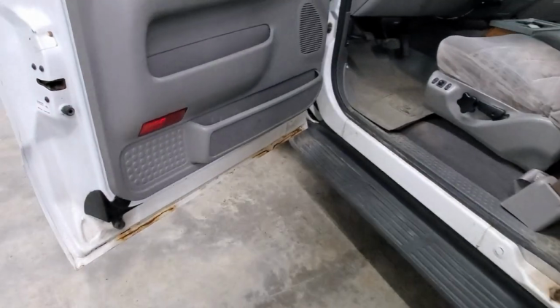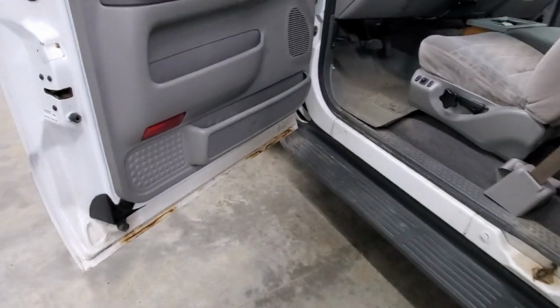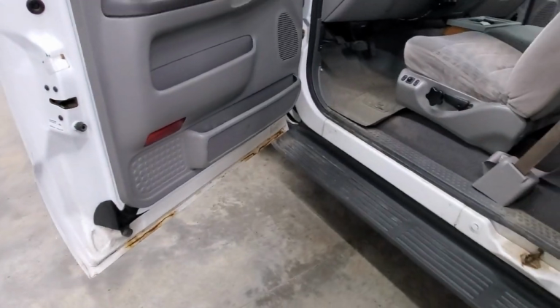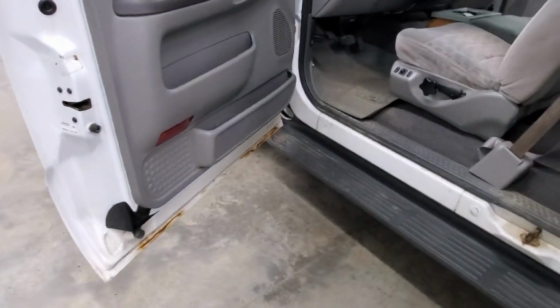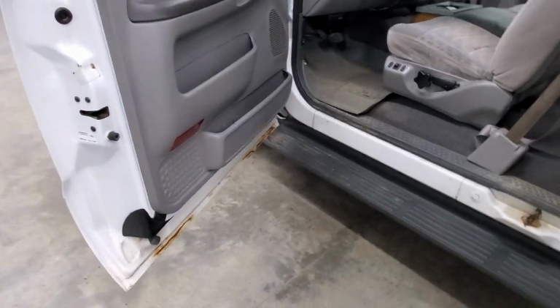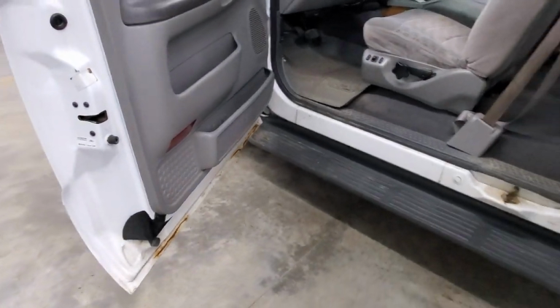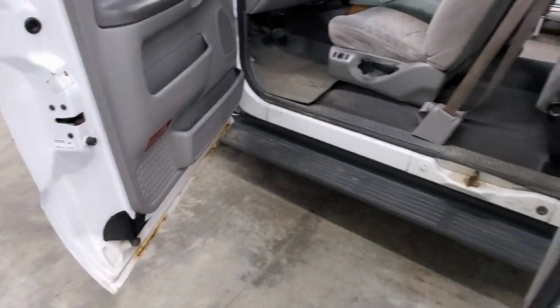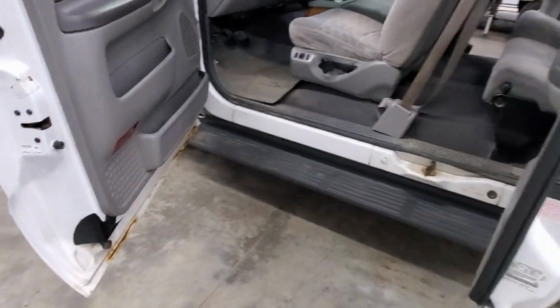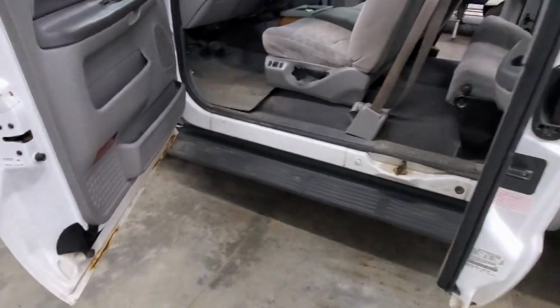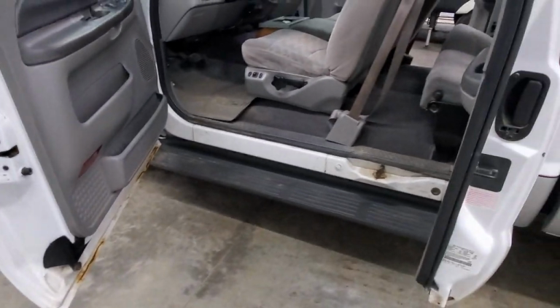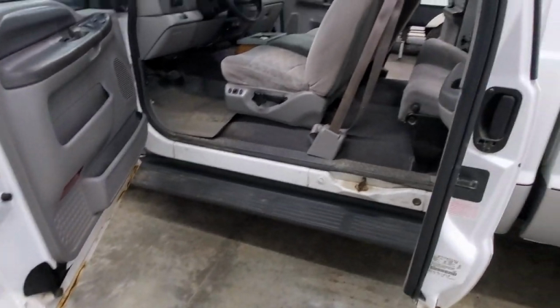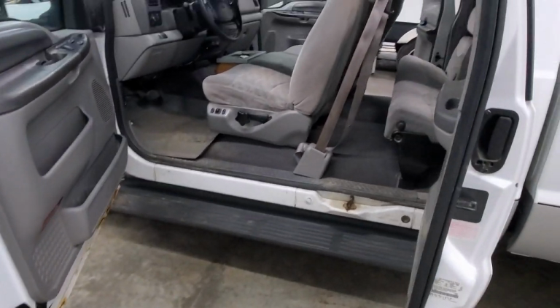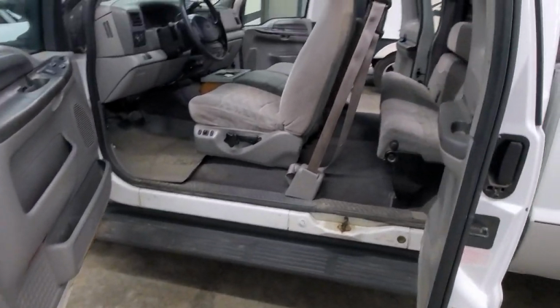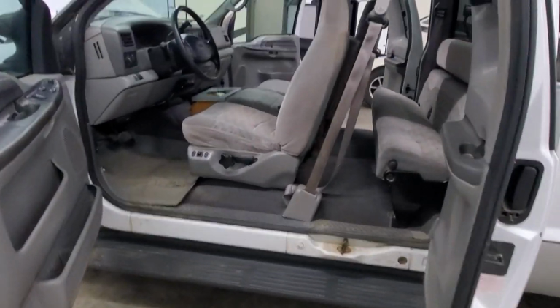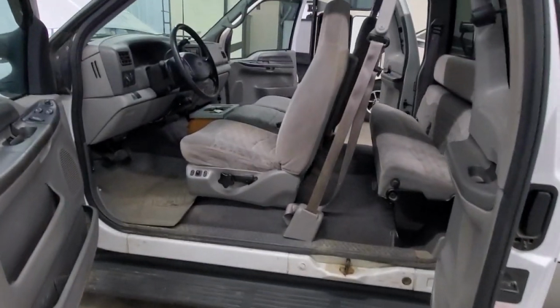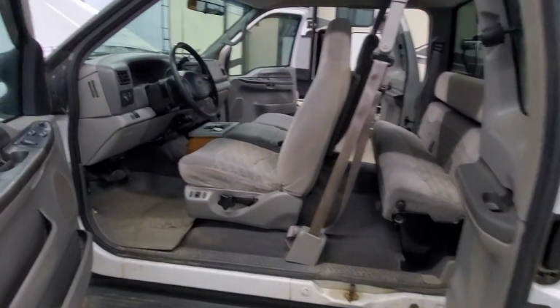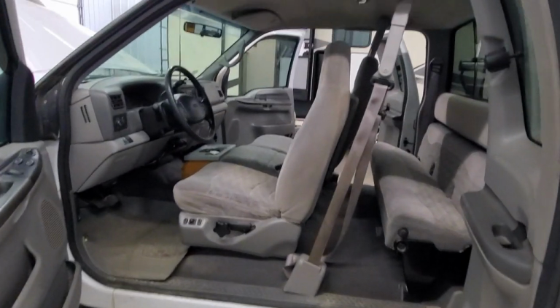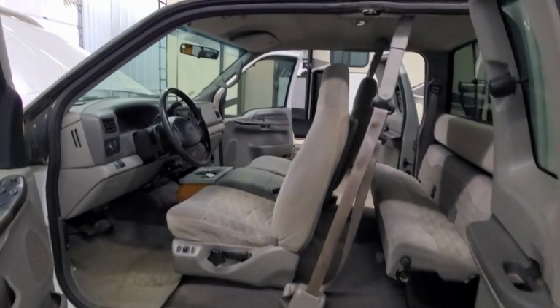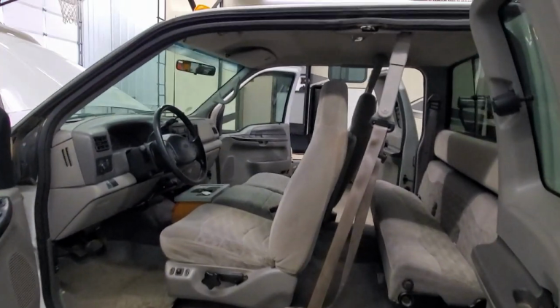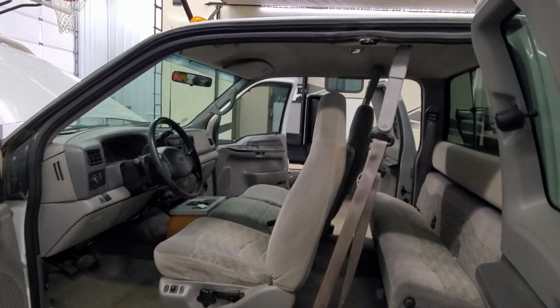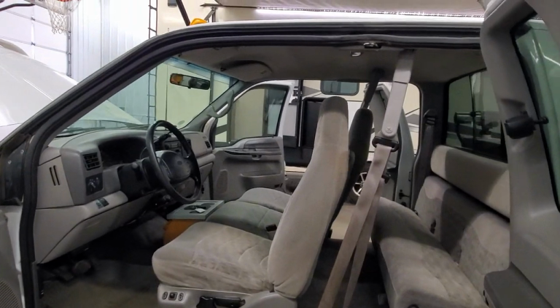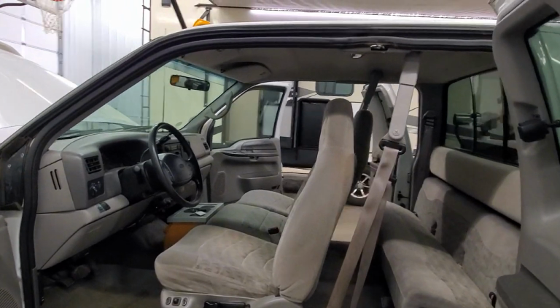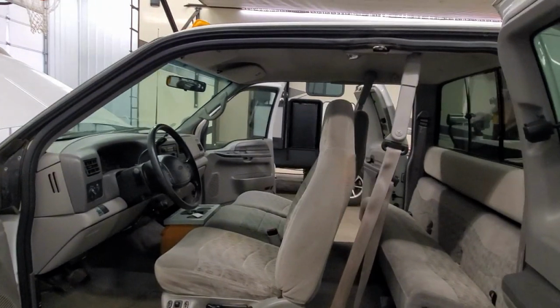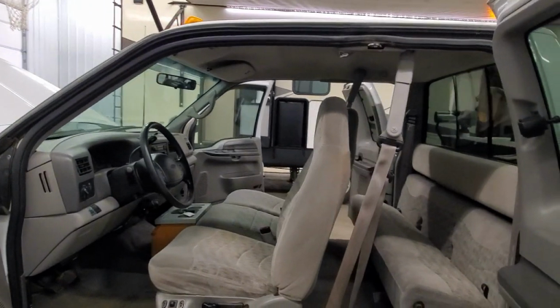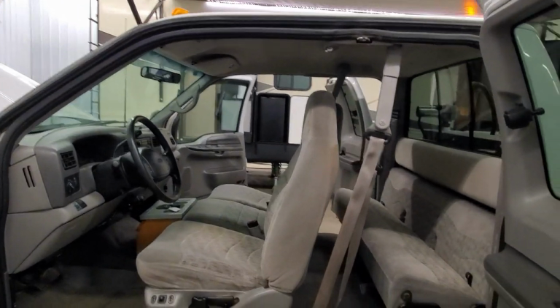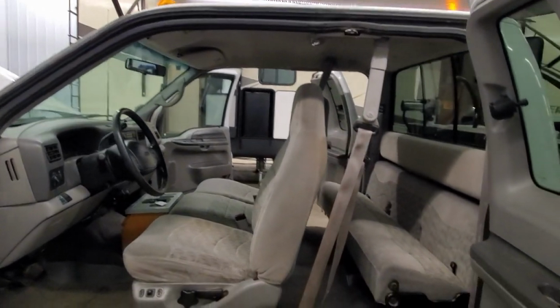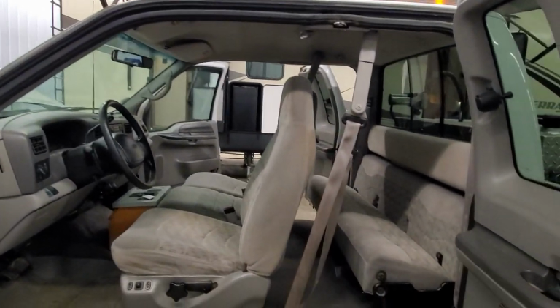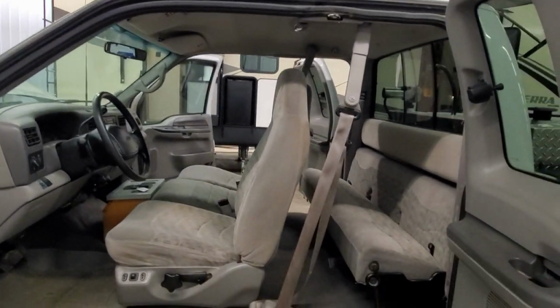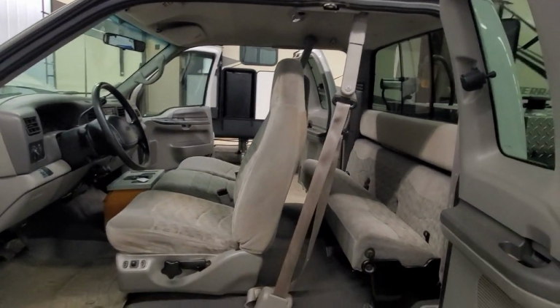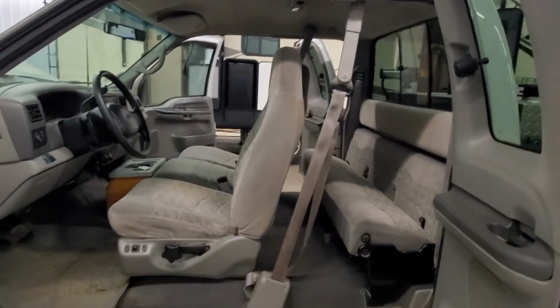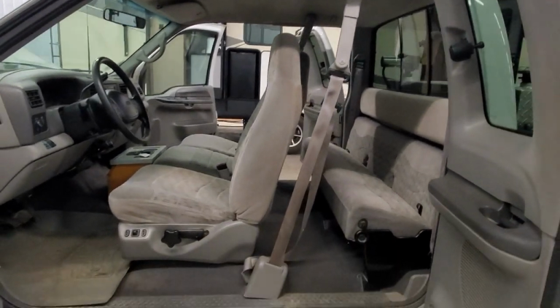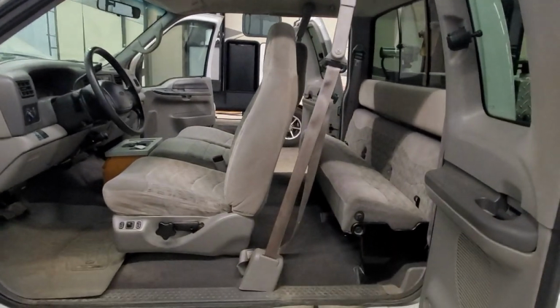Over on the passenger side there is a little bit of rust on the bottom of that door, but this has been a Michigan truck since day one.